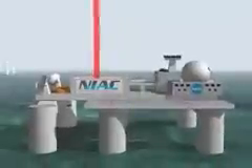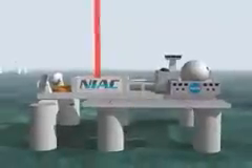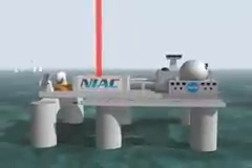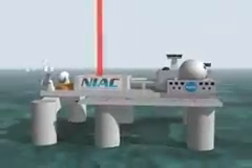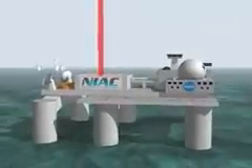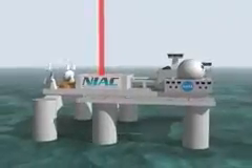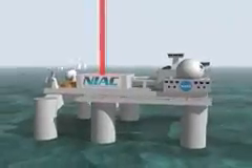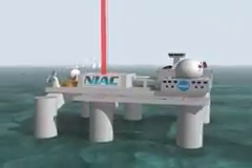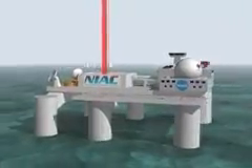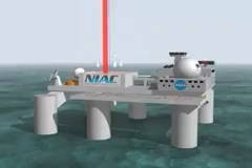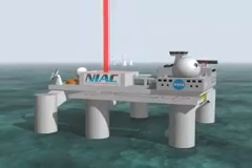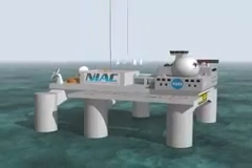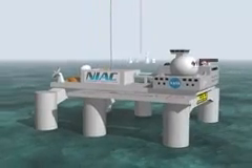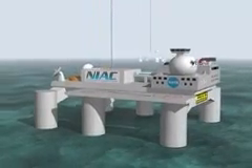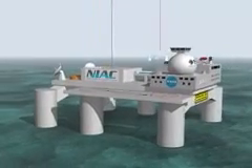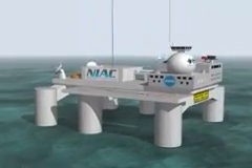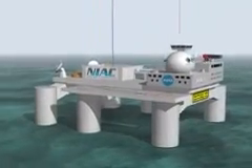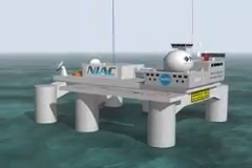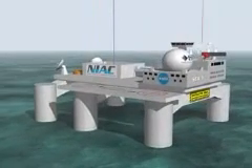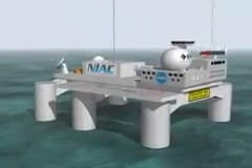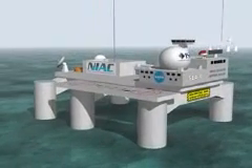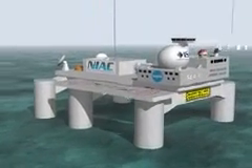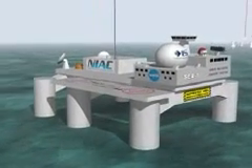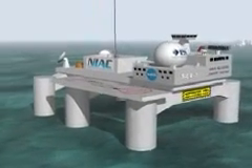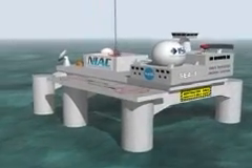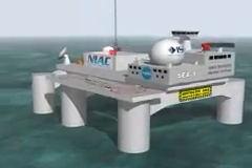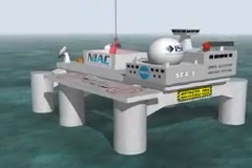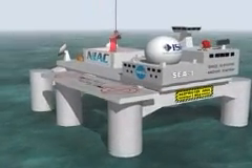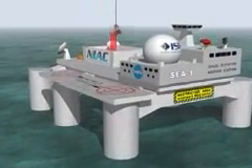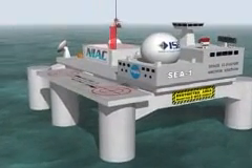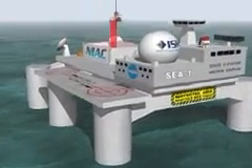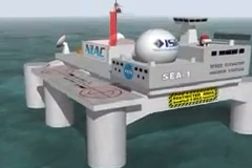At the Earth-bound end, the ribbon would be anchored by a platform or ship off of South America's Pacific coast, in a zone free of lightning, high winds, and air traffic.